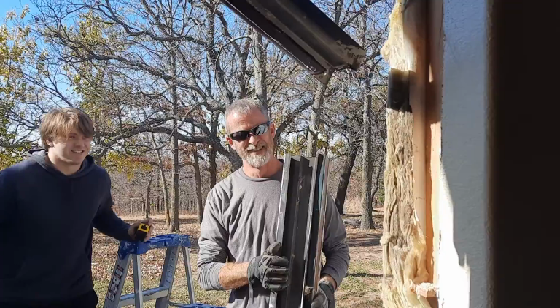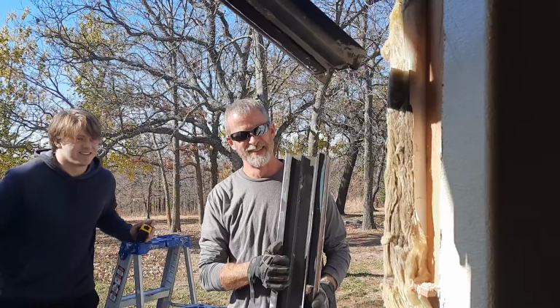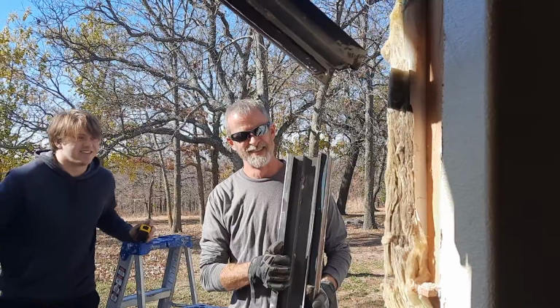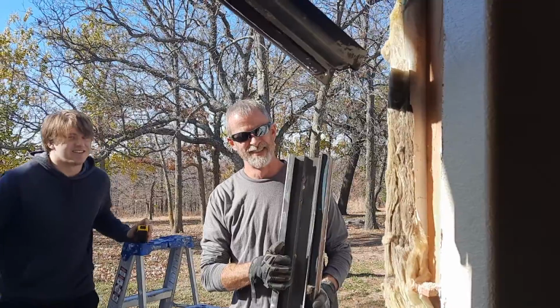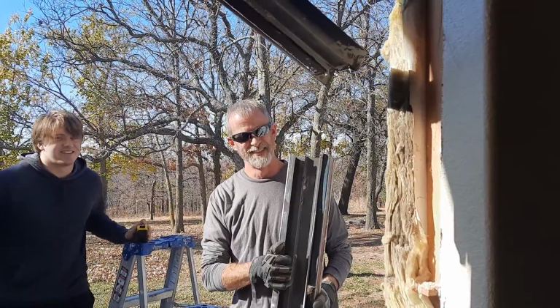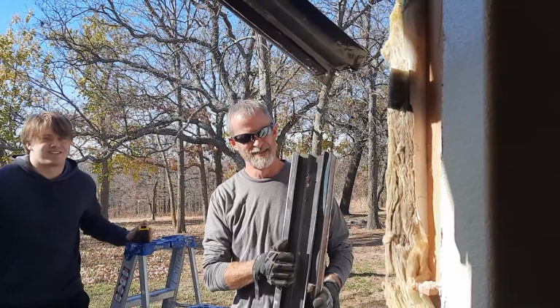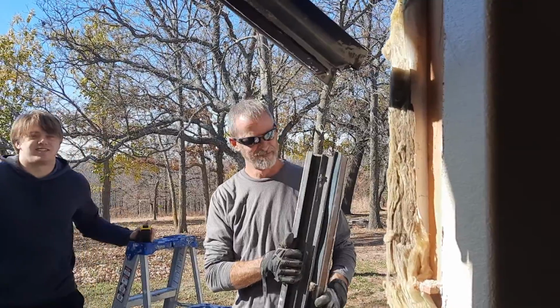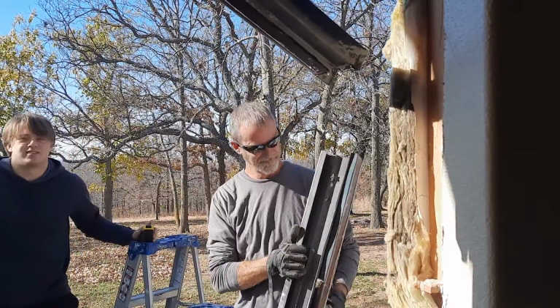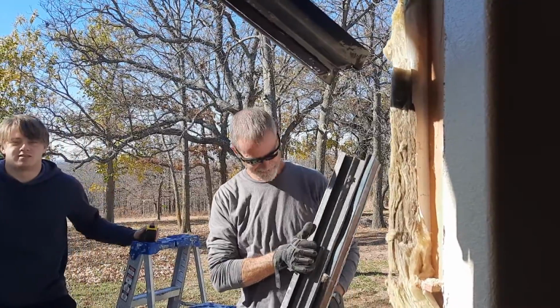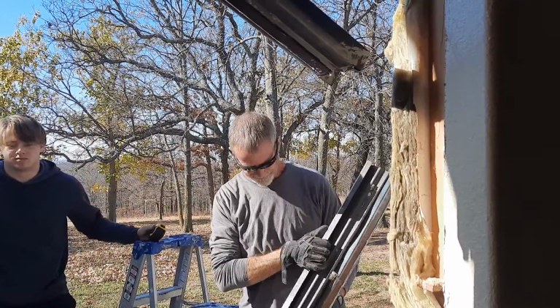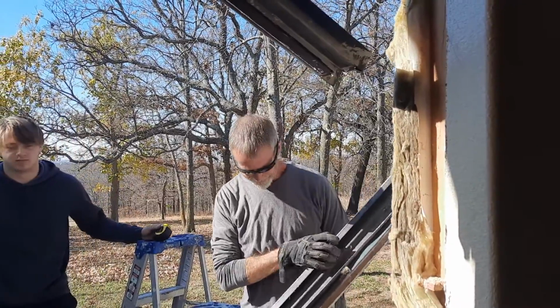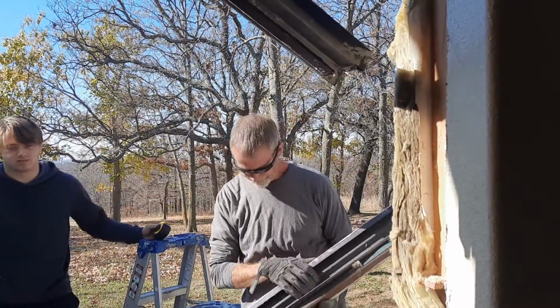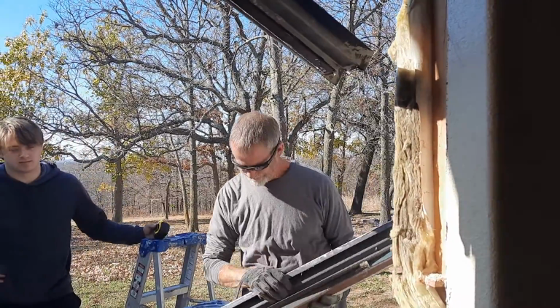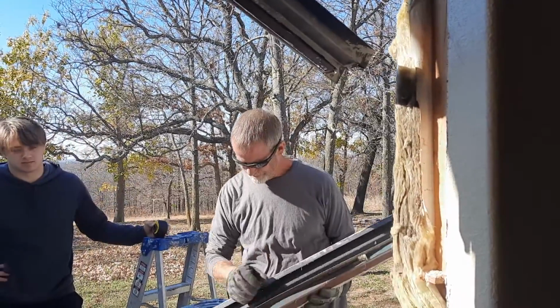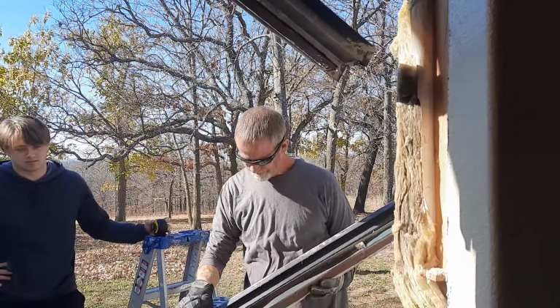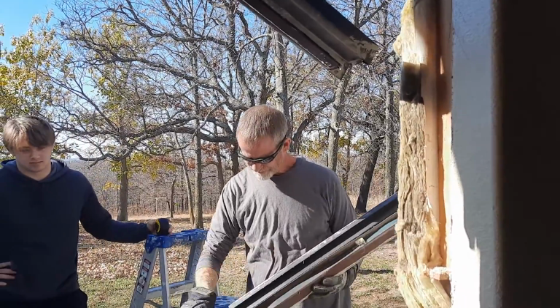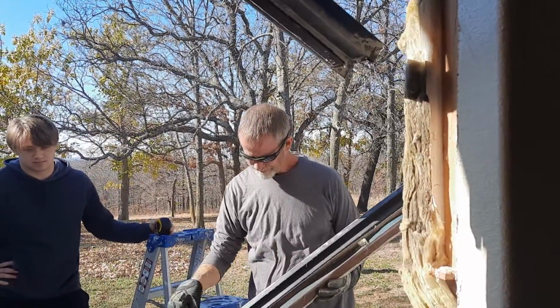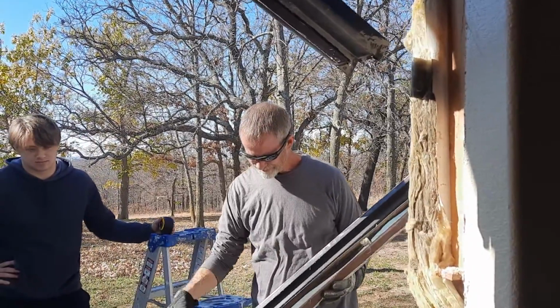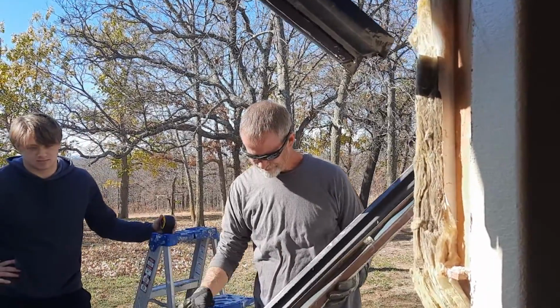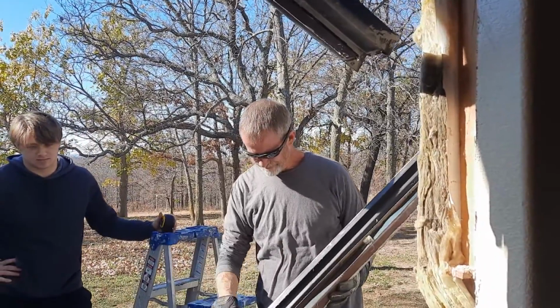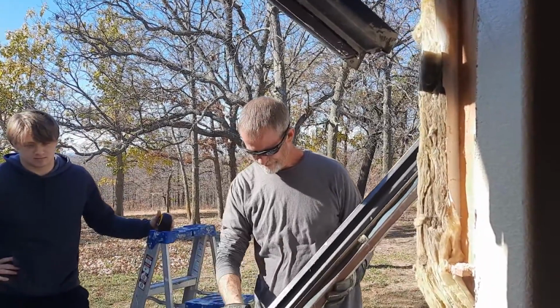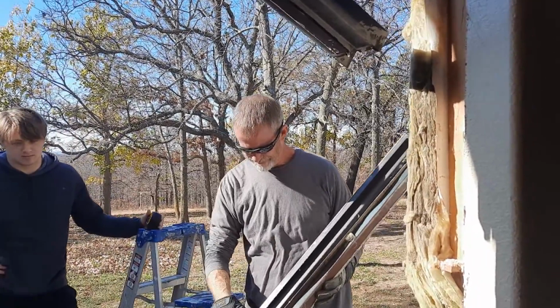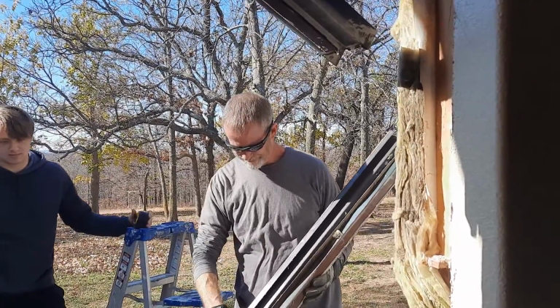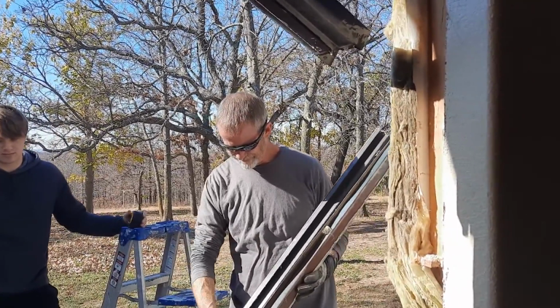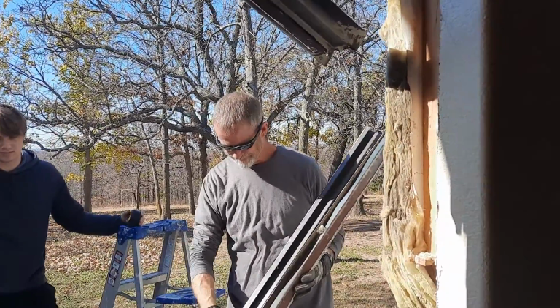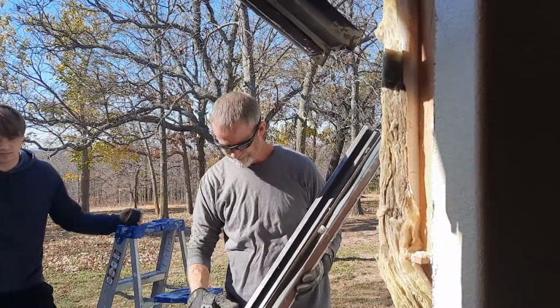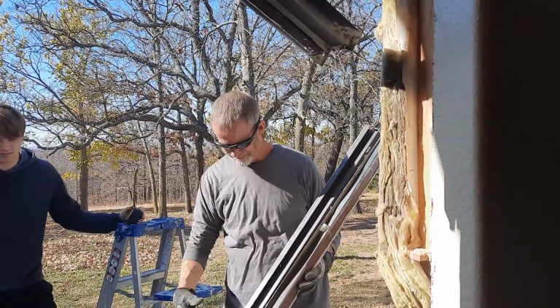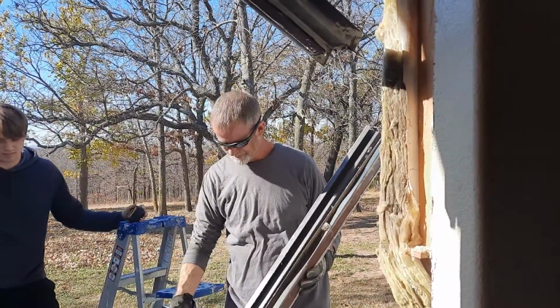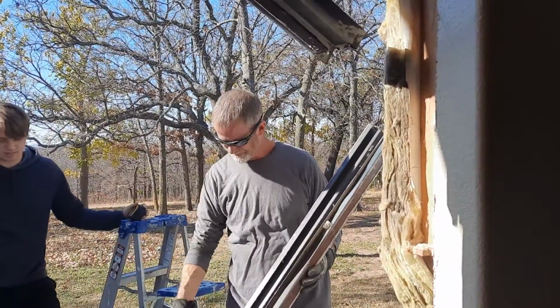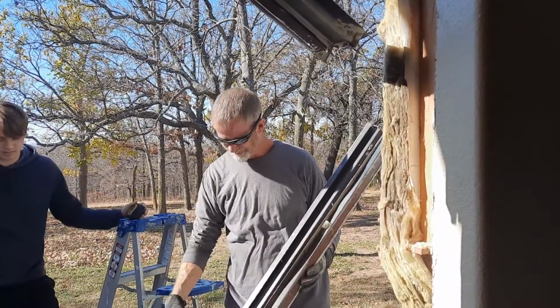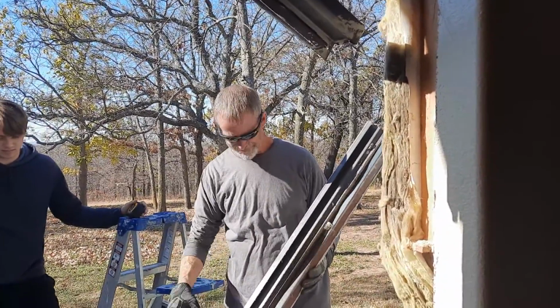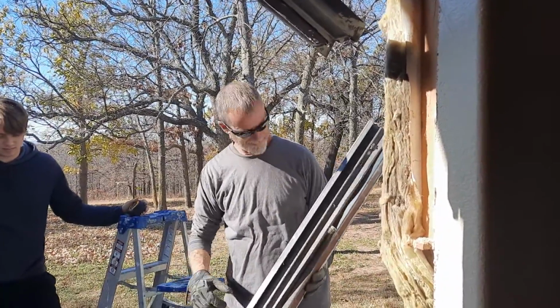Hey guys, welcome back to 9-1-80. I'm always telling you how strange this house is.